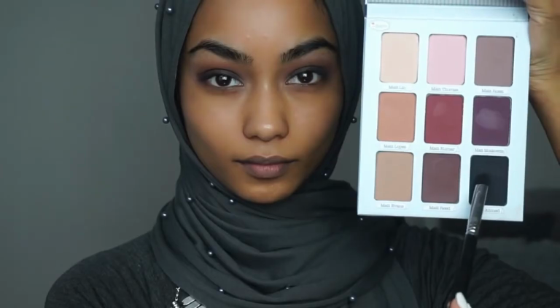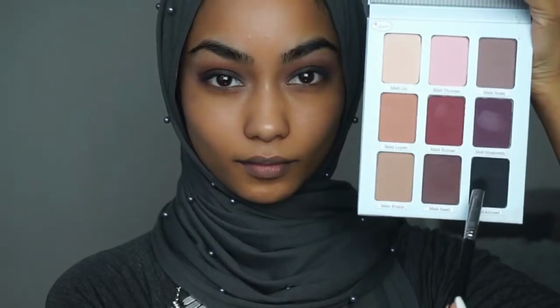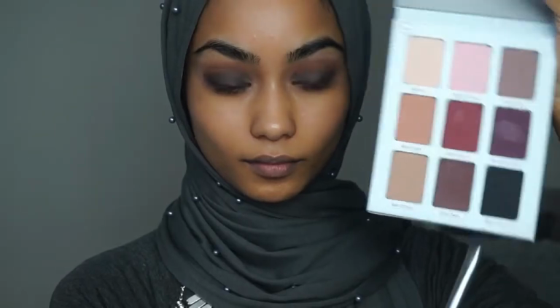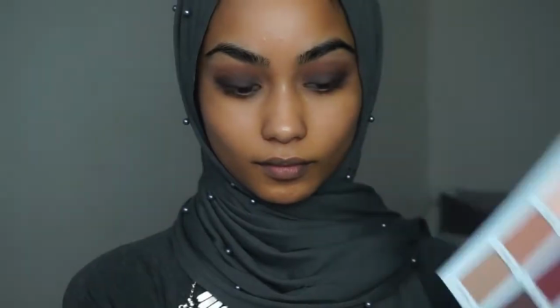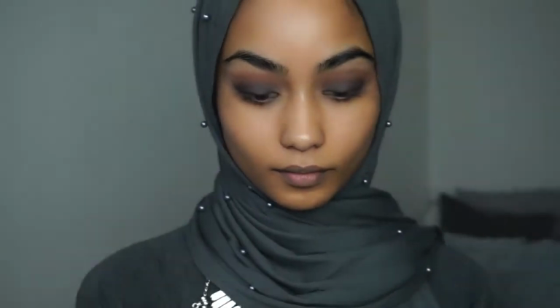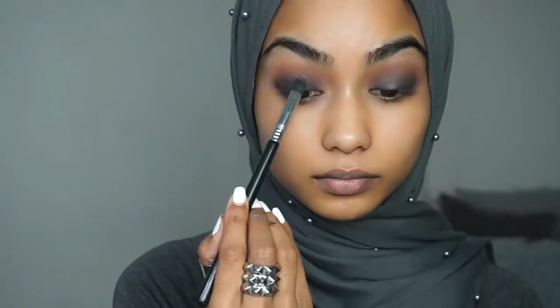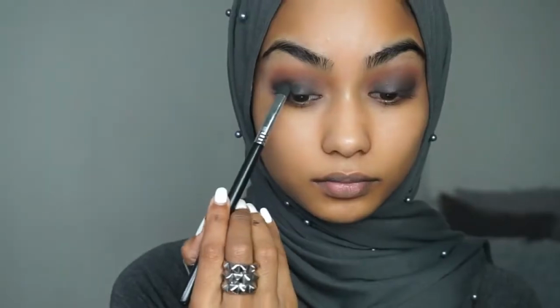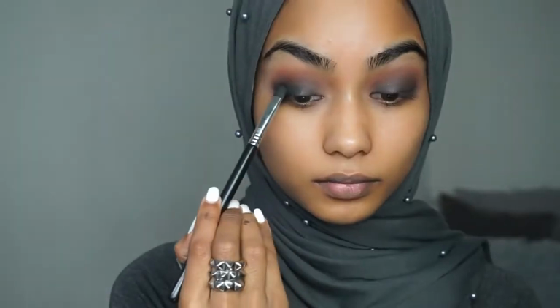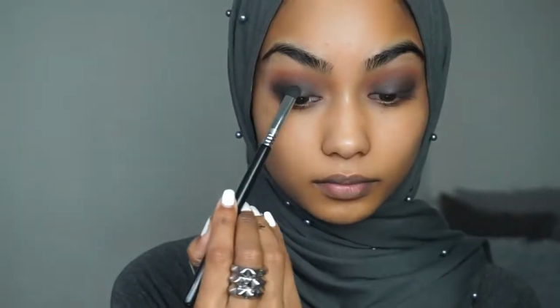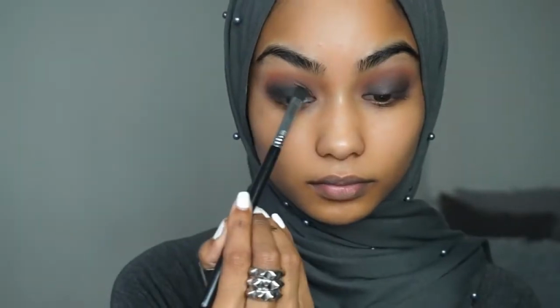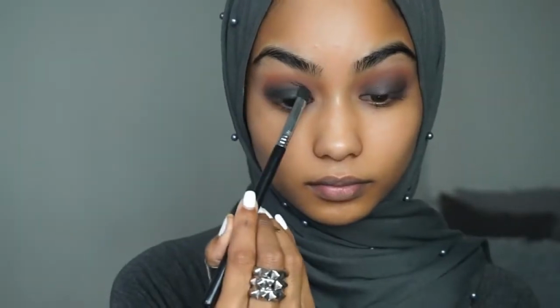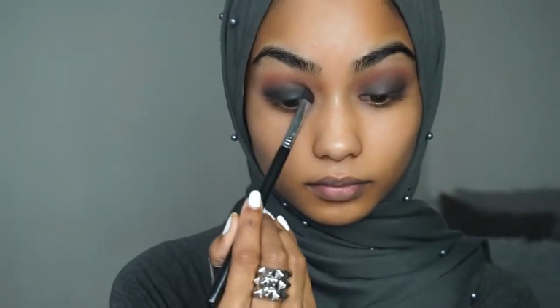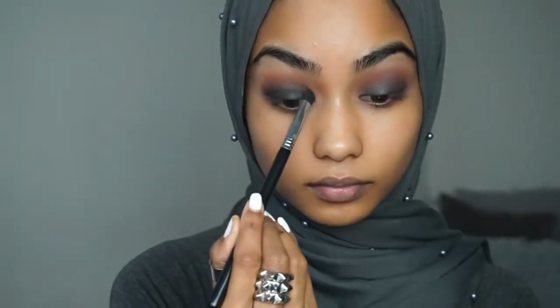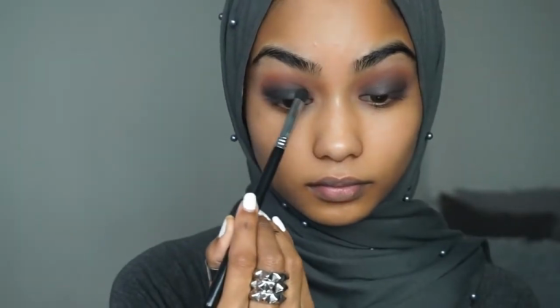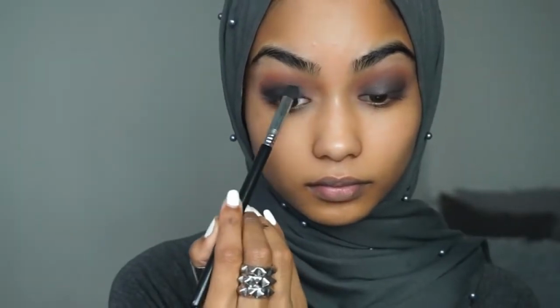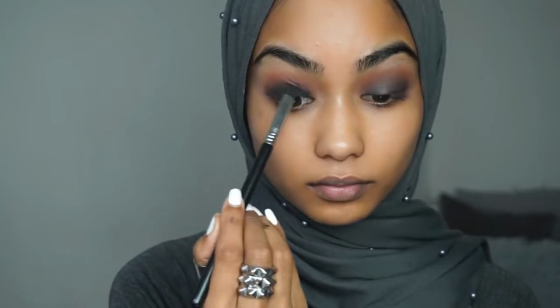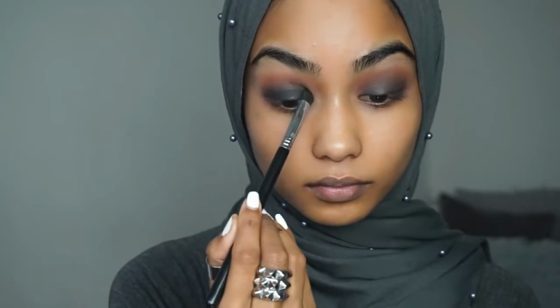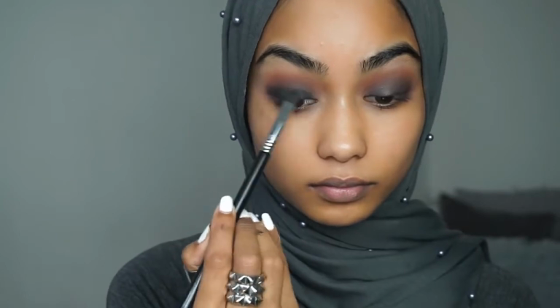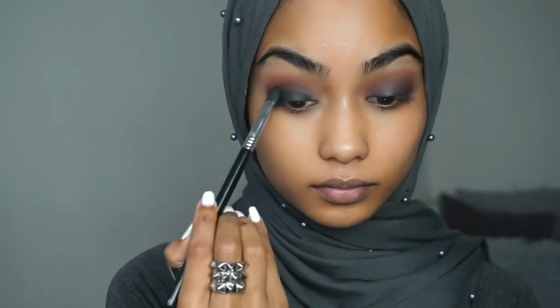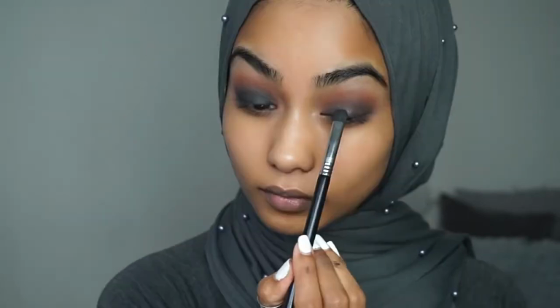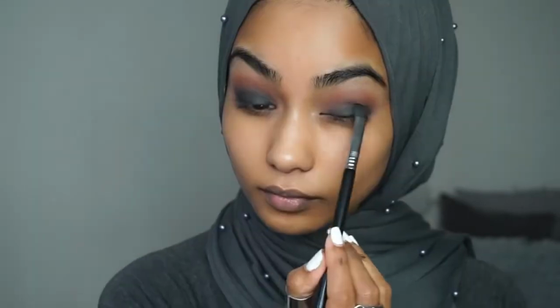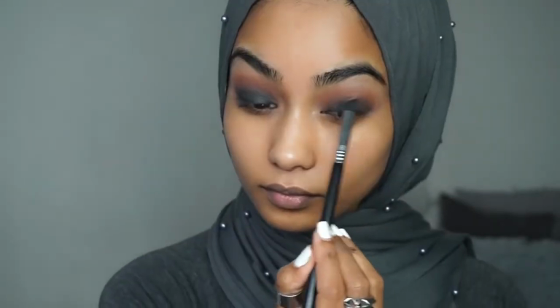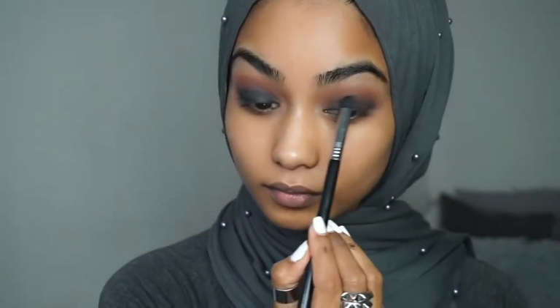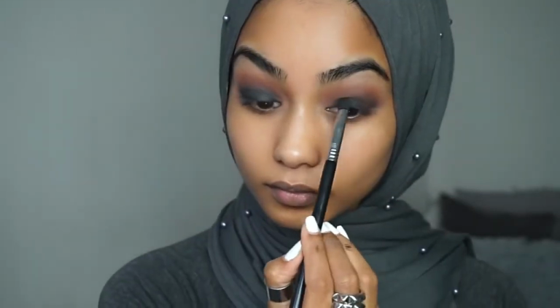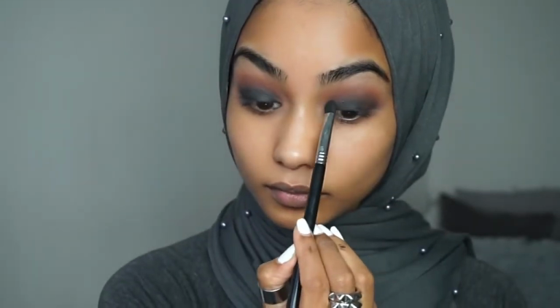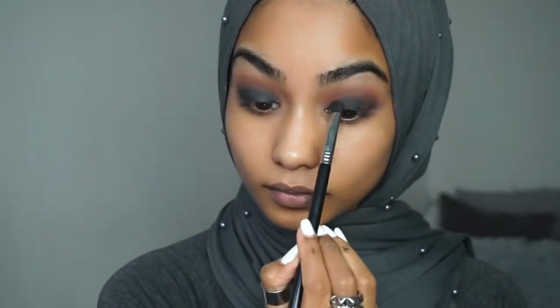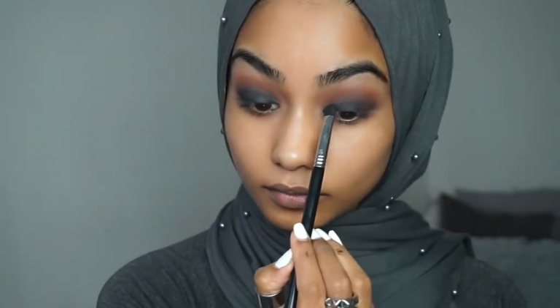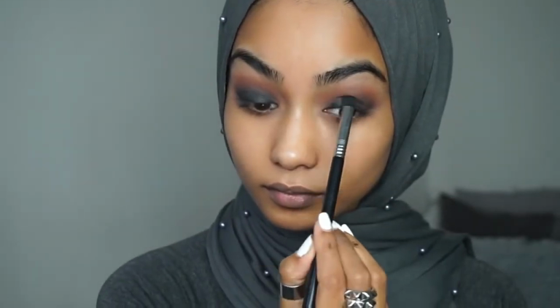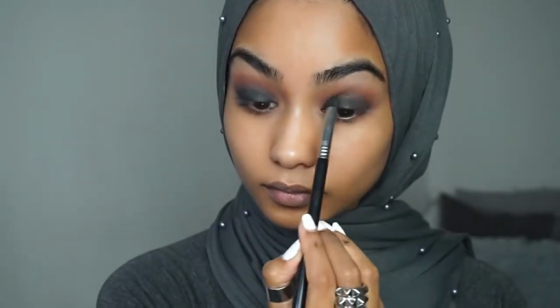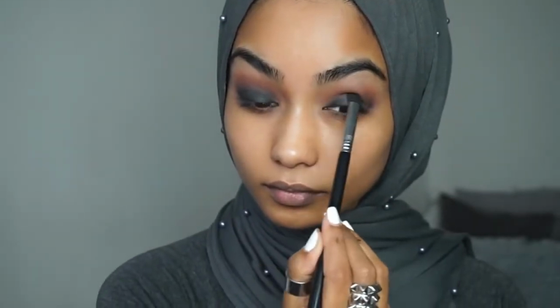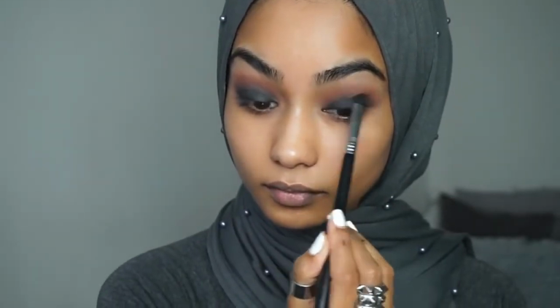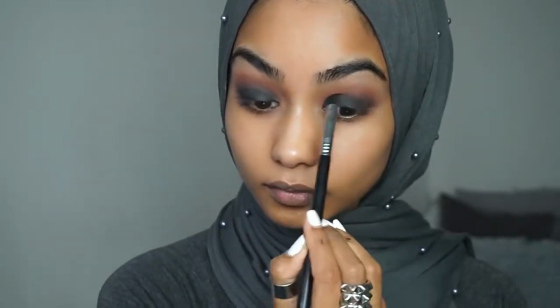To set that in place I'm going to take Matte Ahmed from the Balm Cosmetic eyeshadow palette and just apply that on the lids.